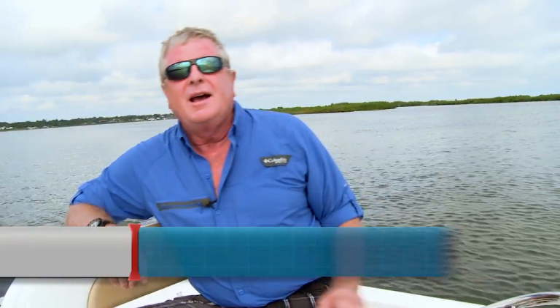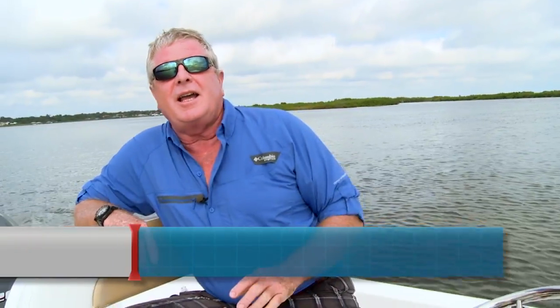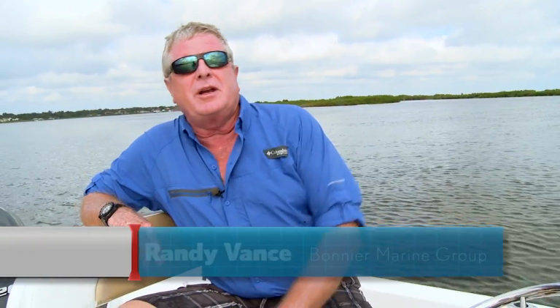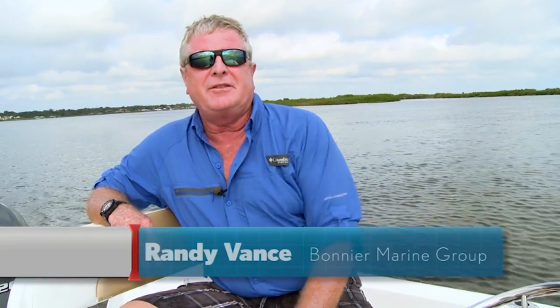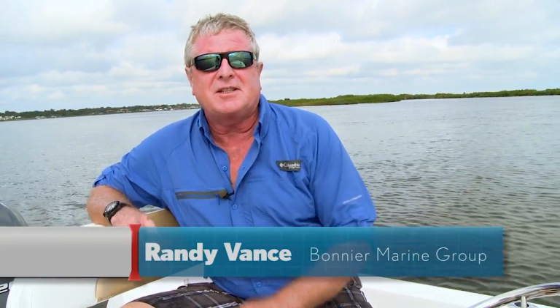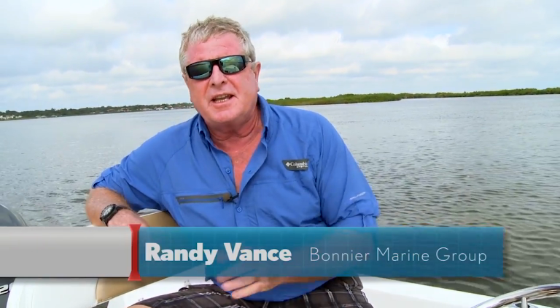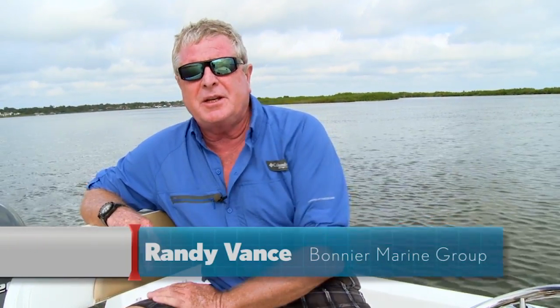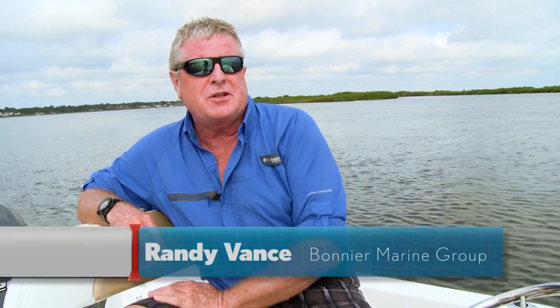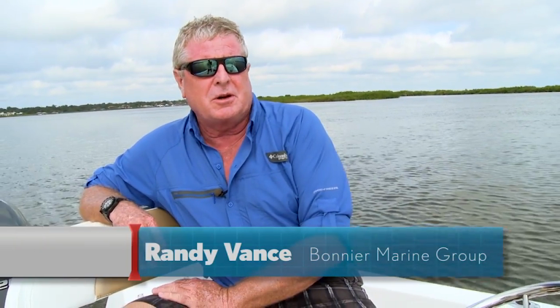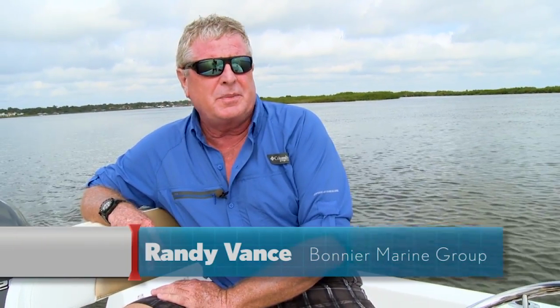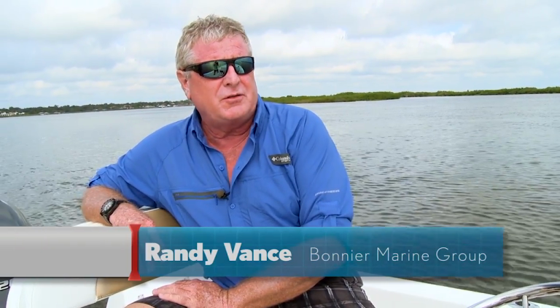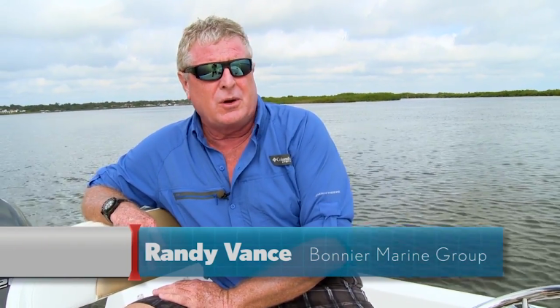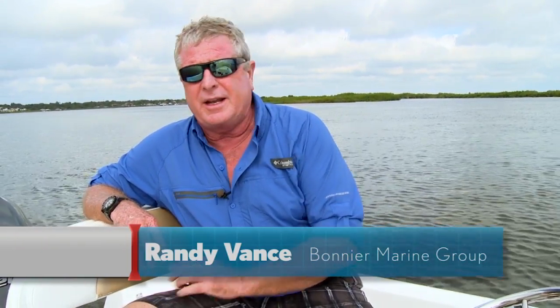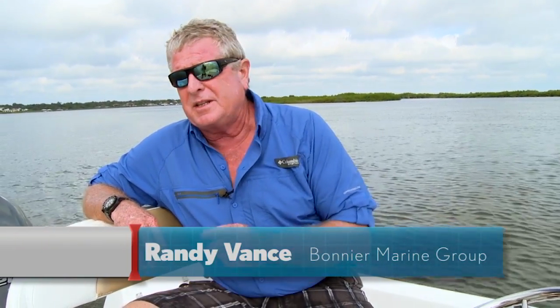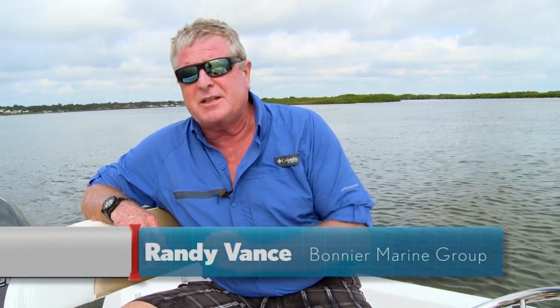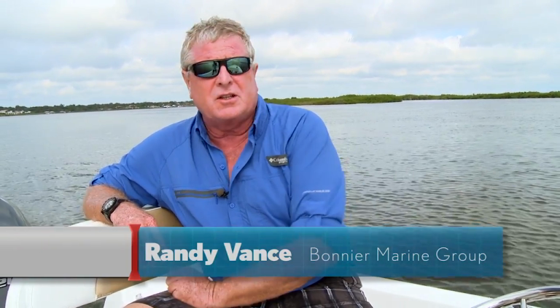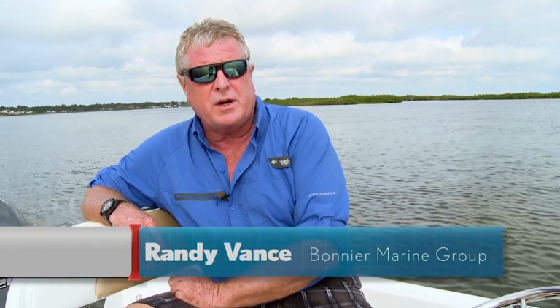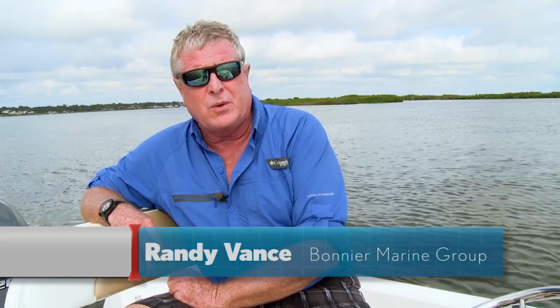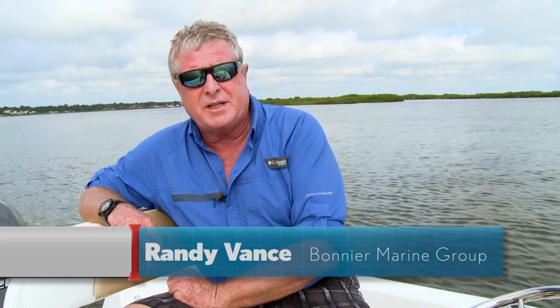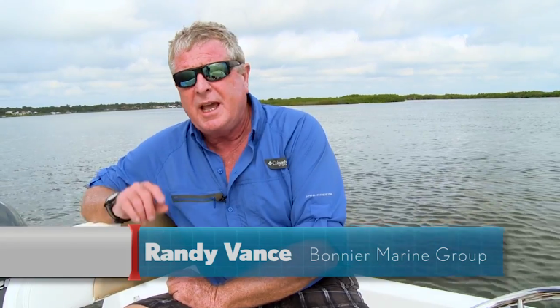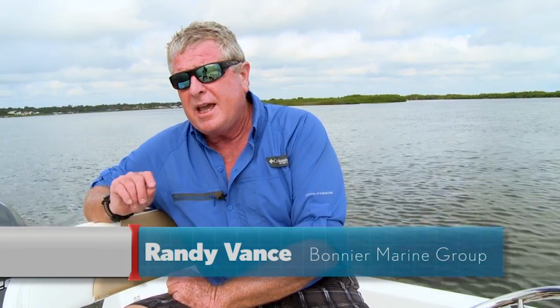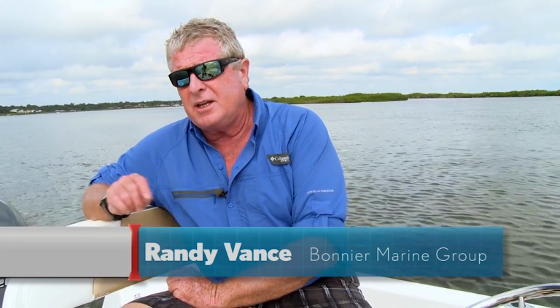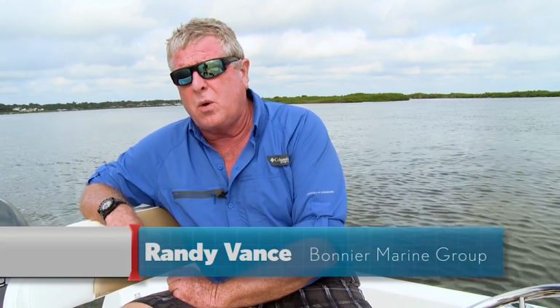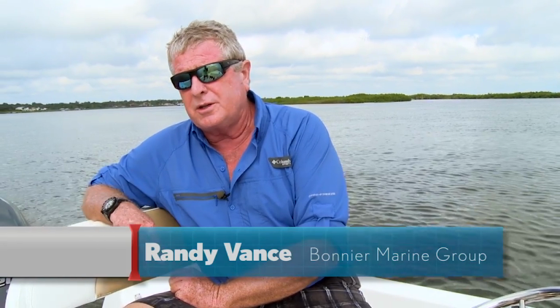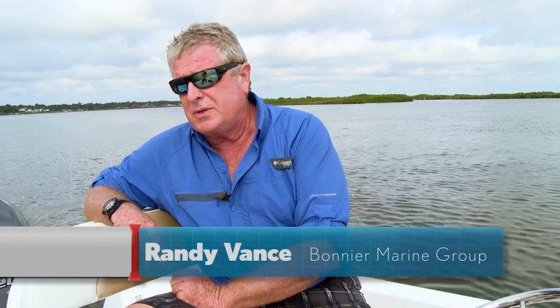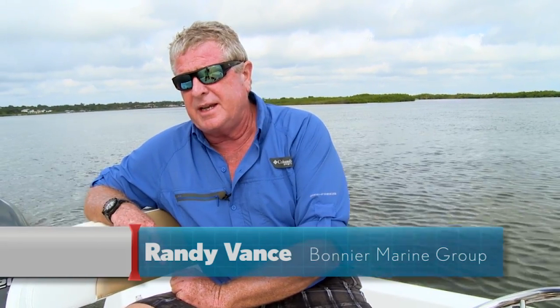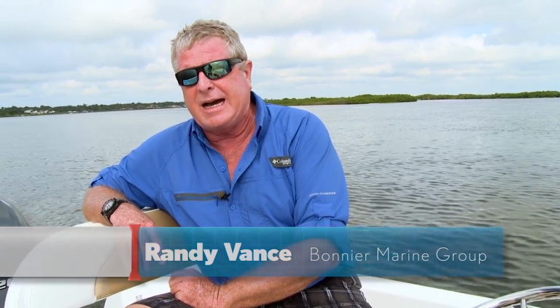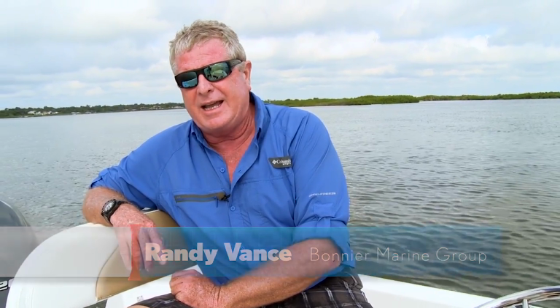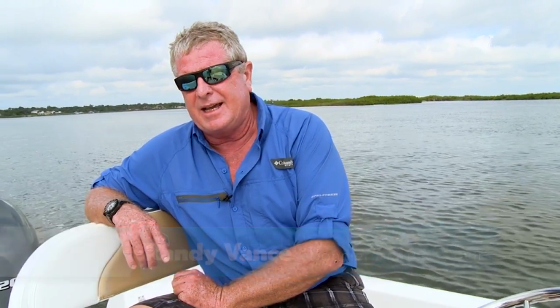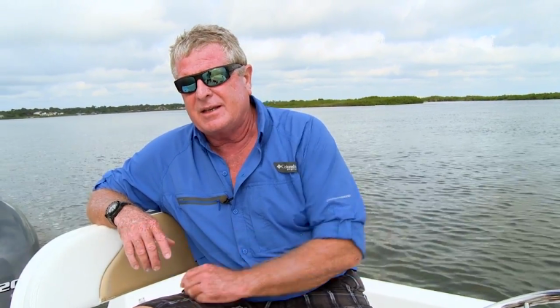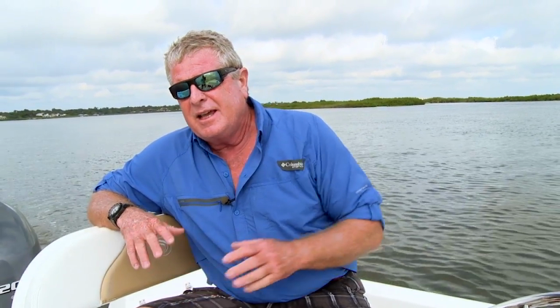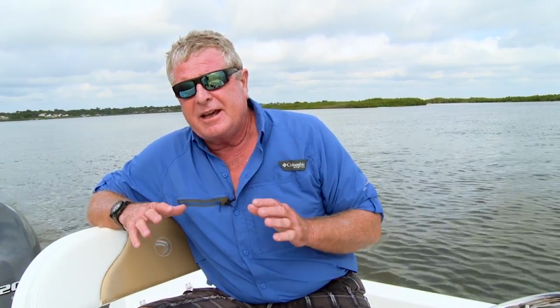Hi, I'm Randy Vance. Today I'm in New Smyrna Beach, Florida, and I'm testing the 2014 Edgewater 210 IS.